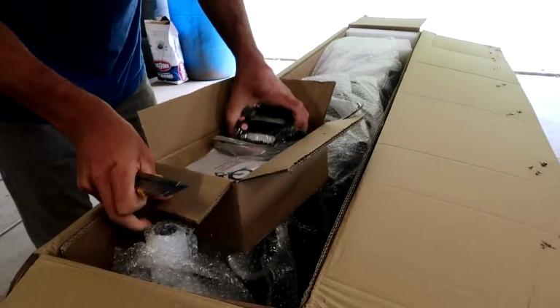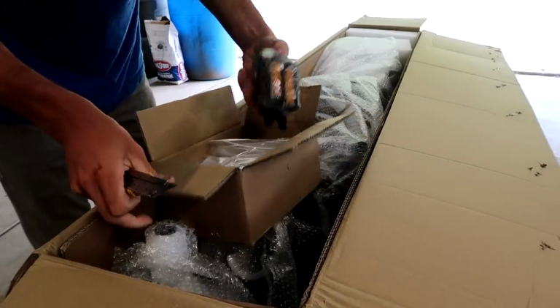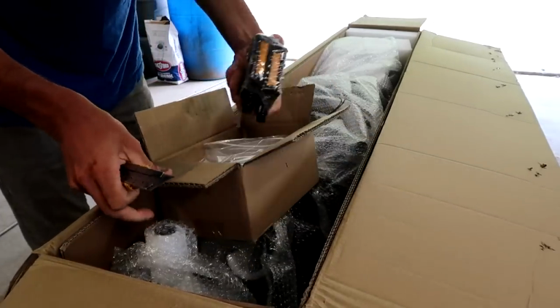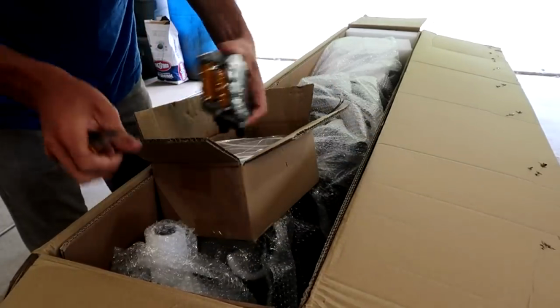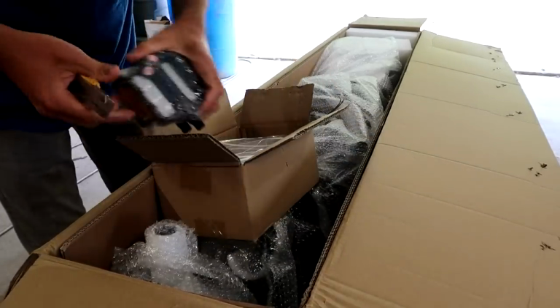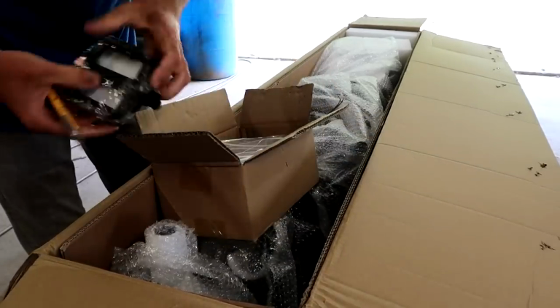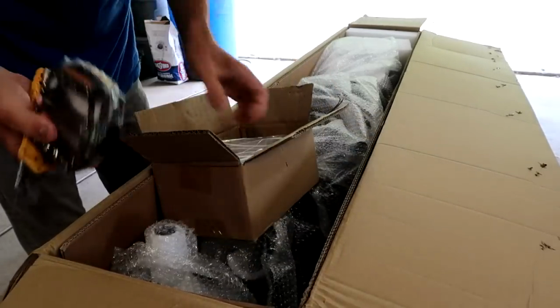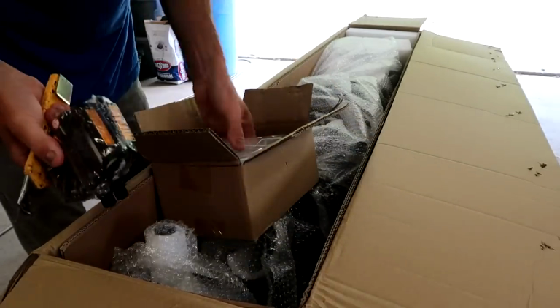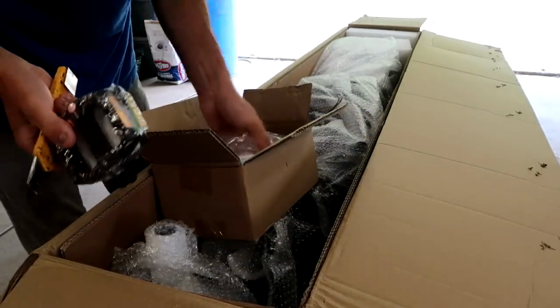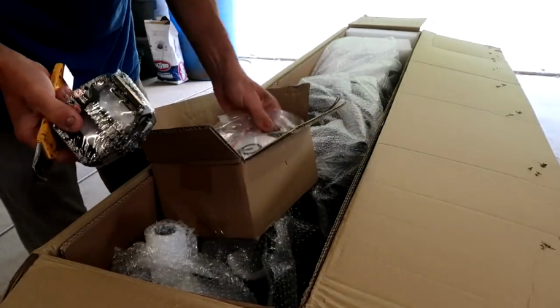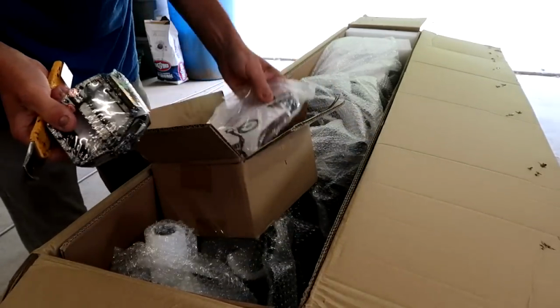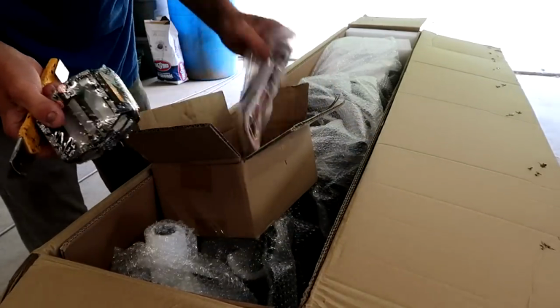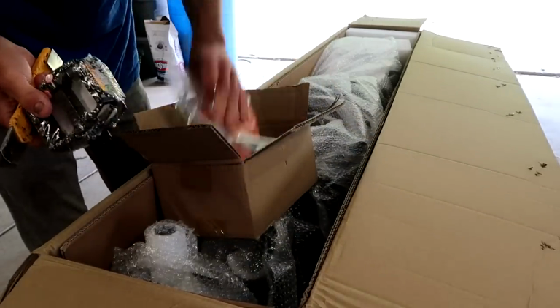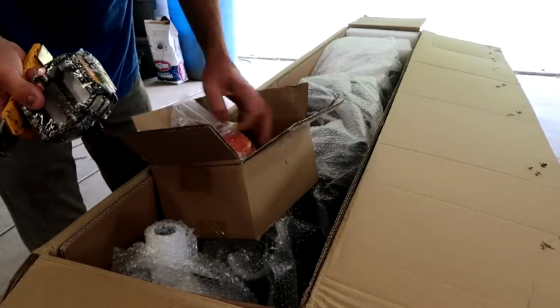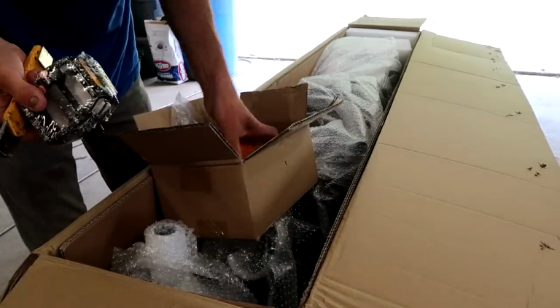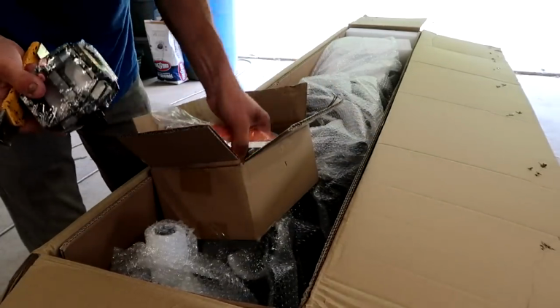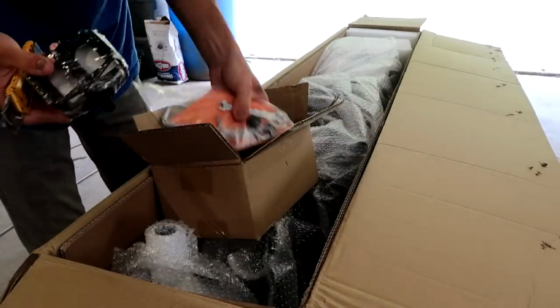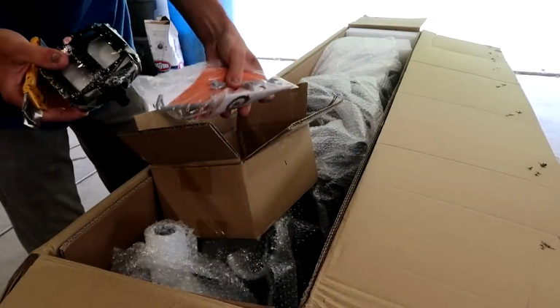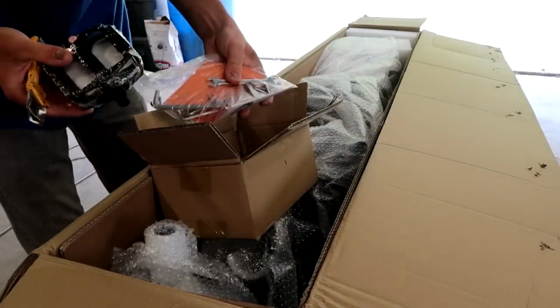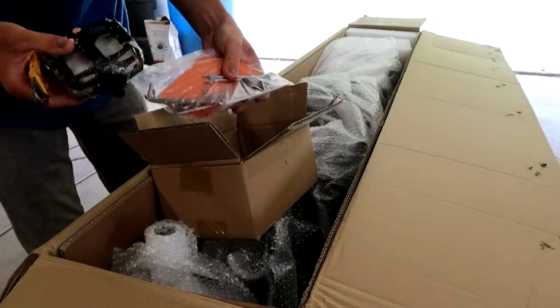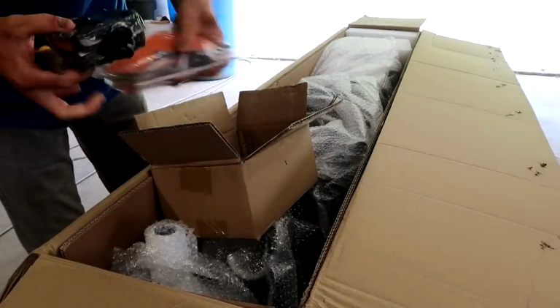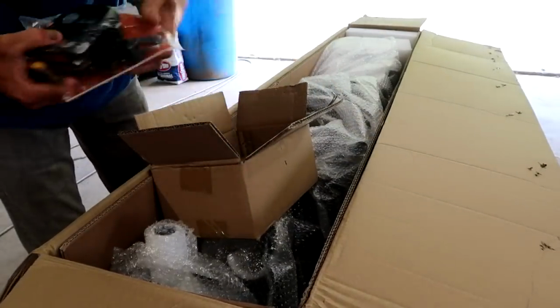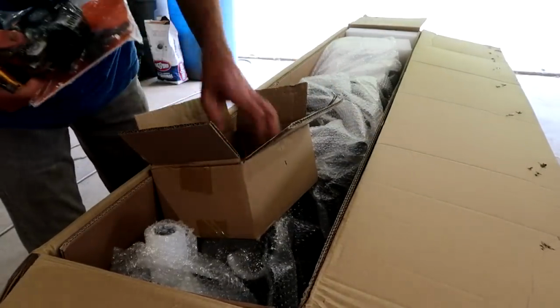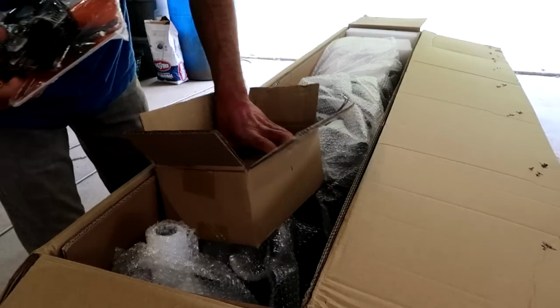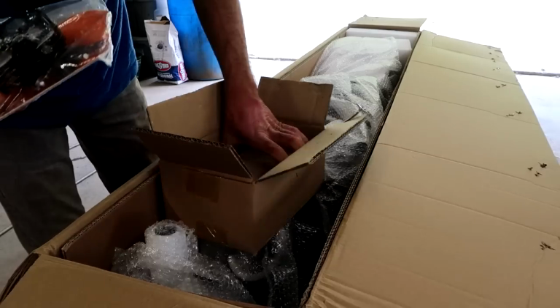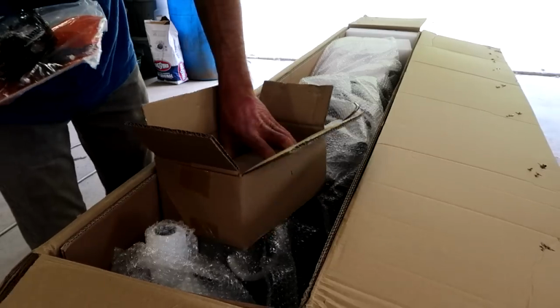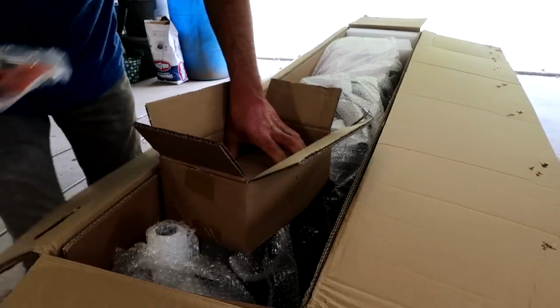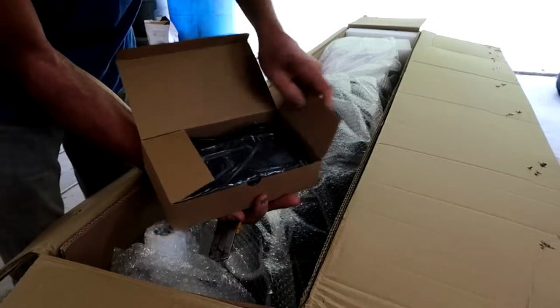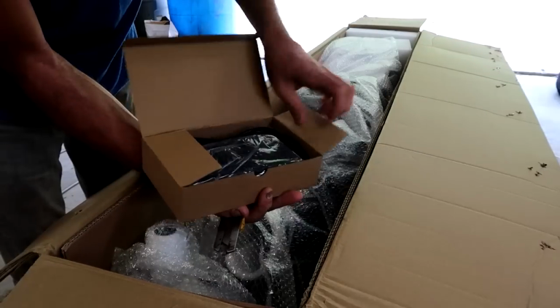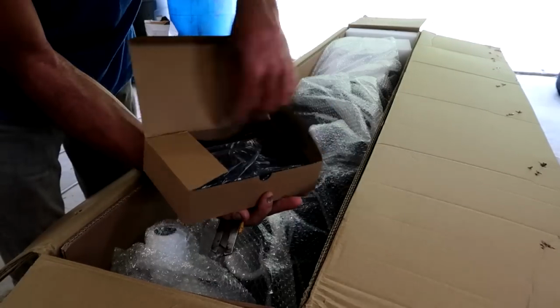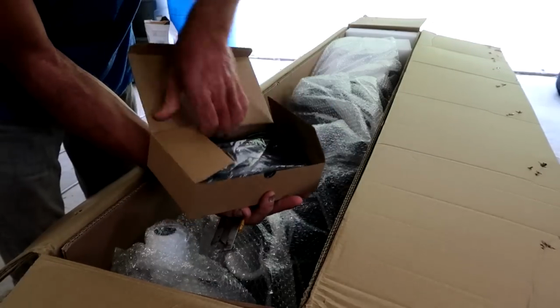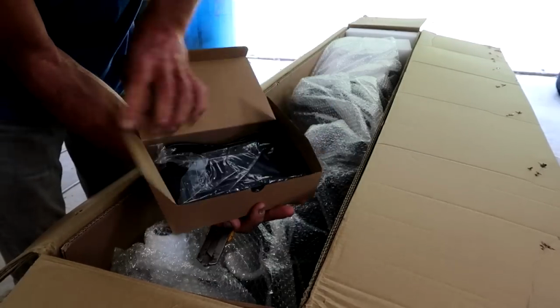We got pedals, tools, wrenches, L wrenches, and the charger.